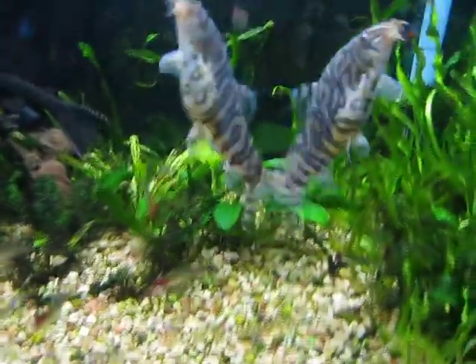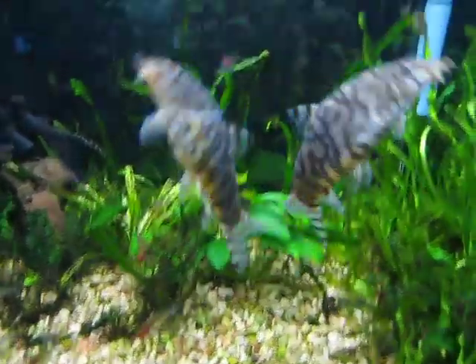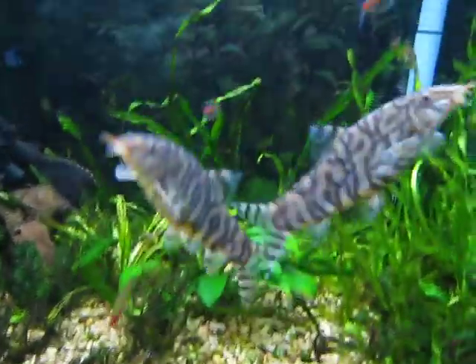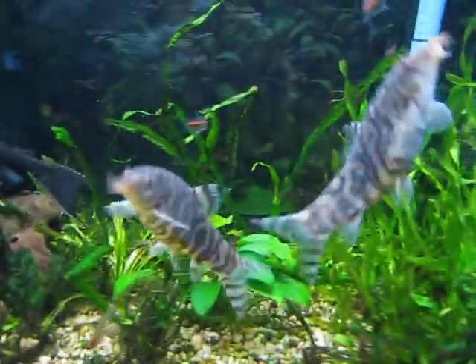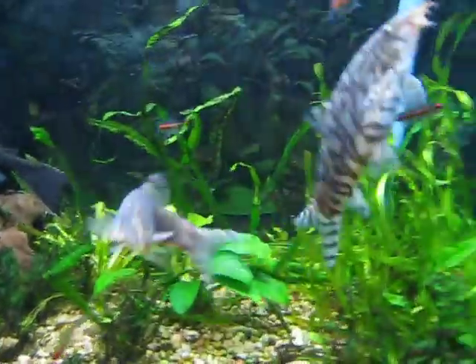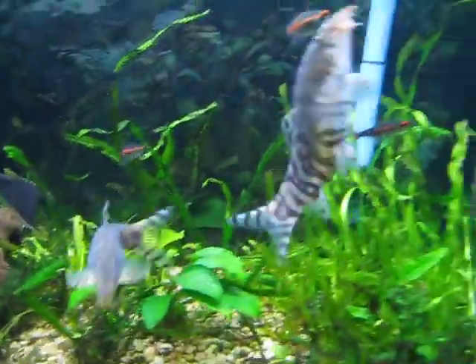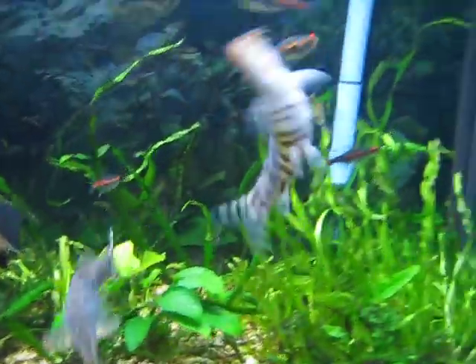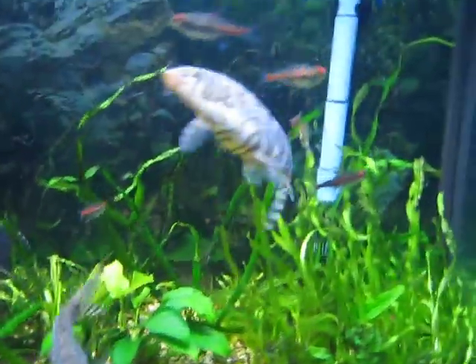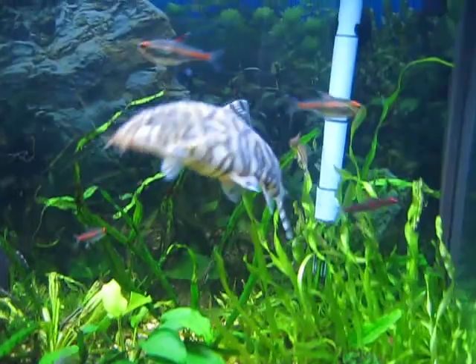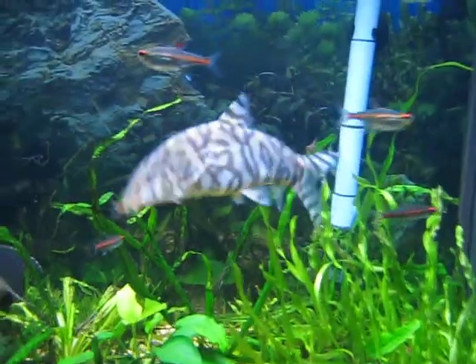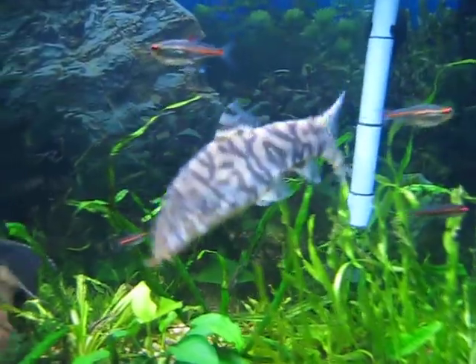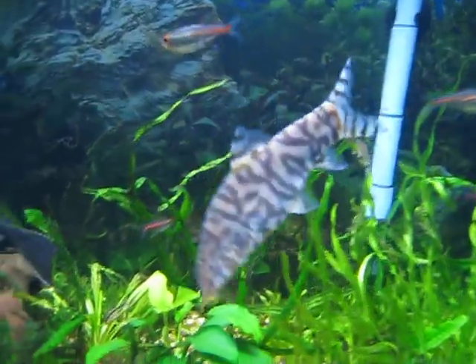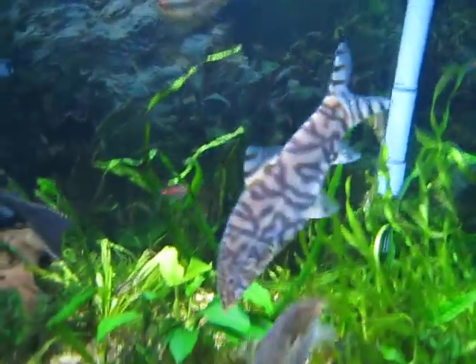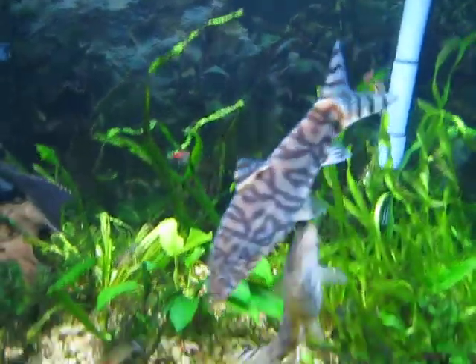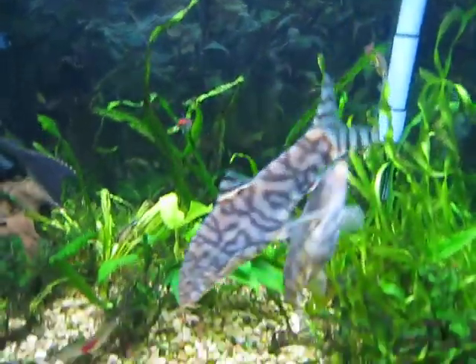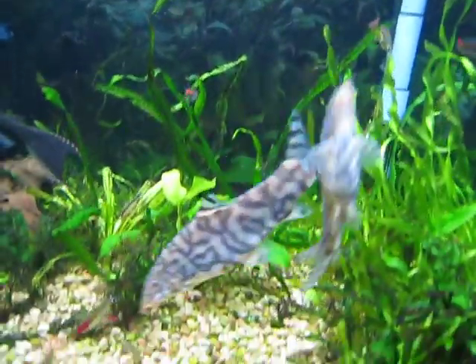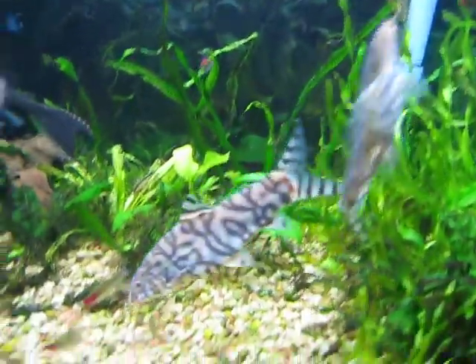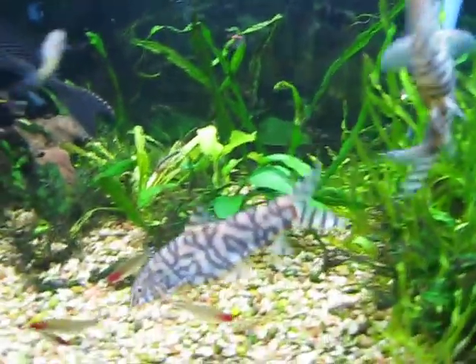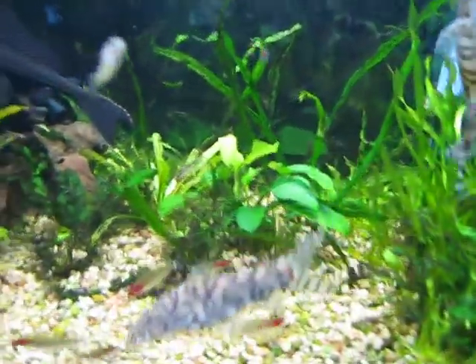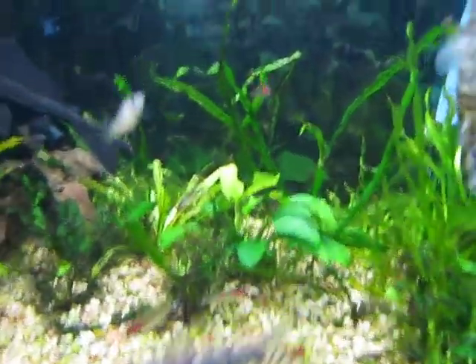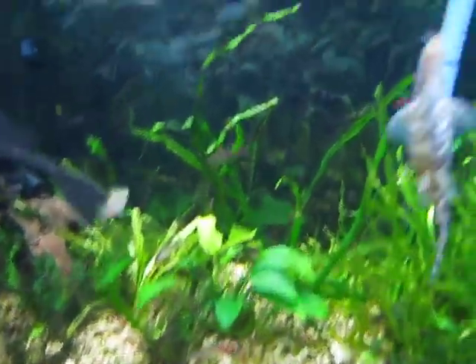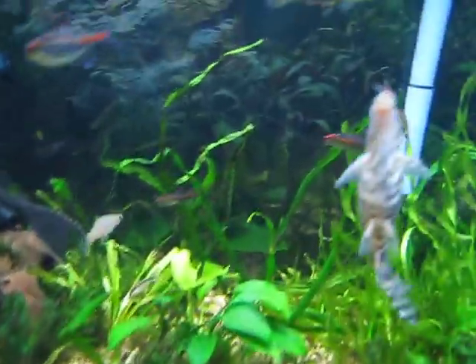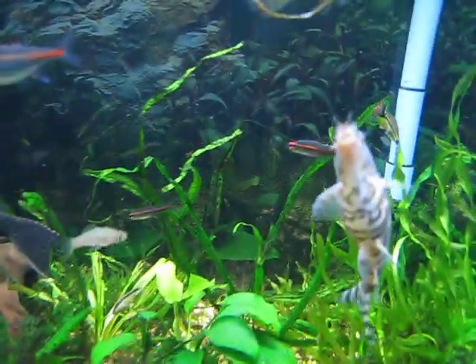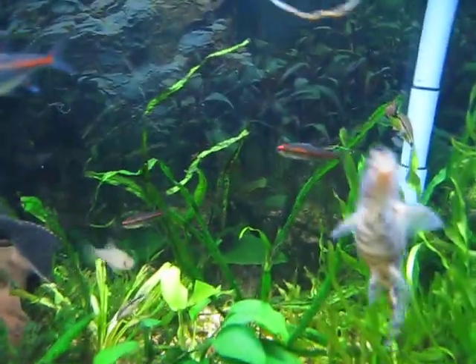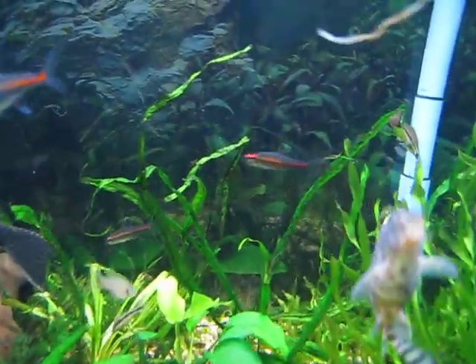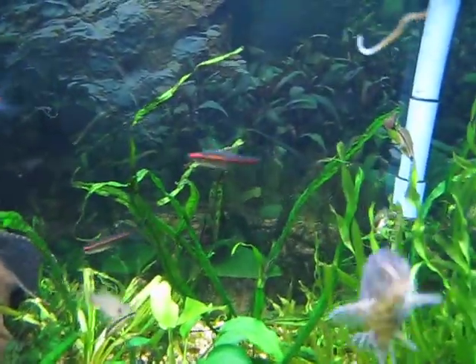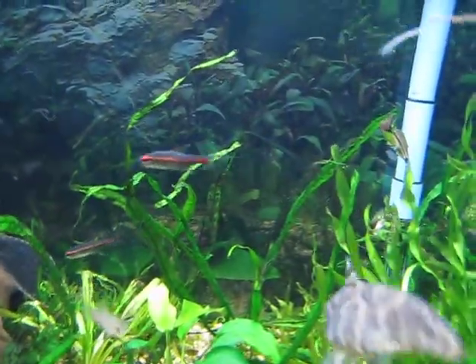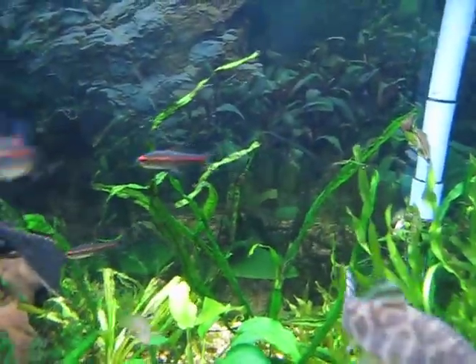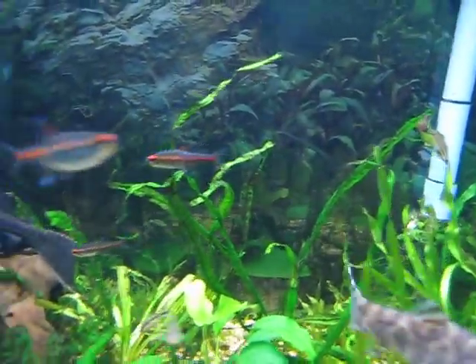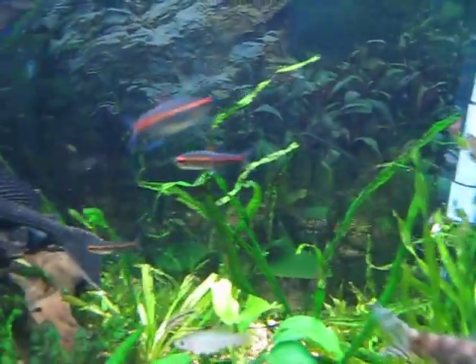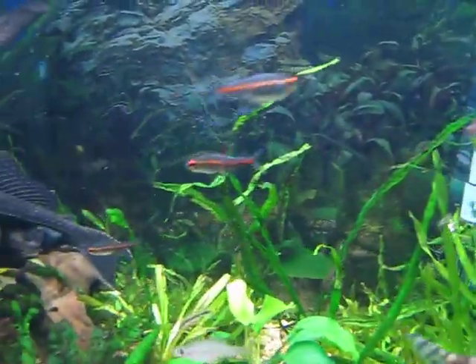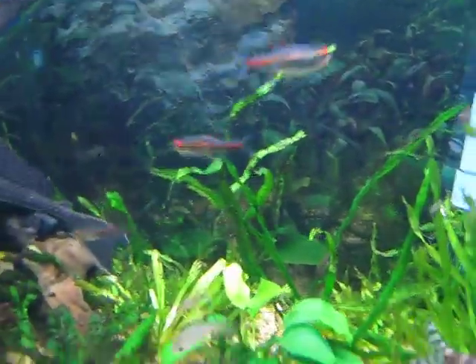Loaches — fat, plump loaches. They're fat. A few glow lights.